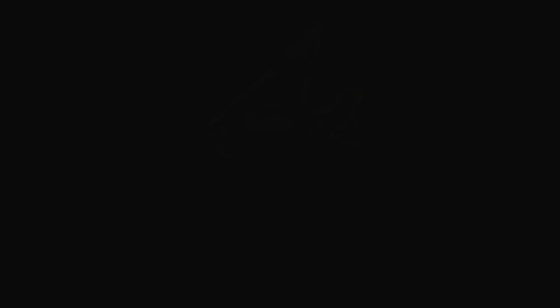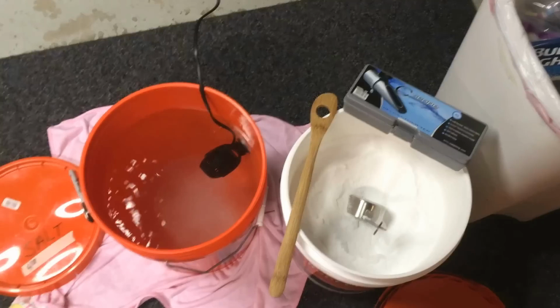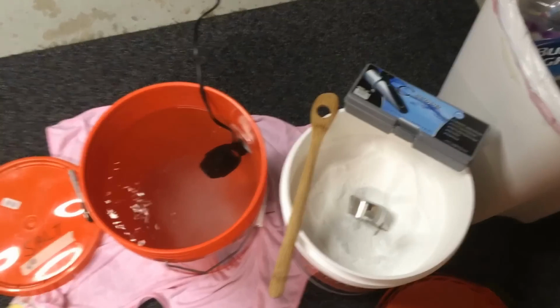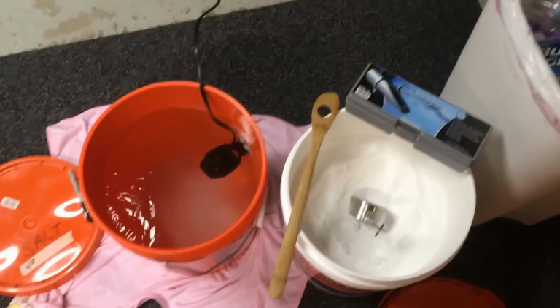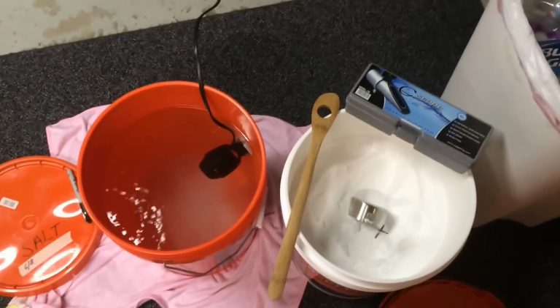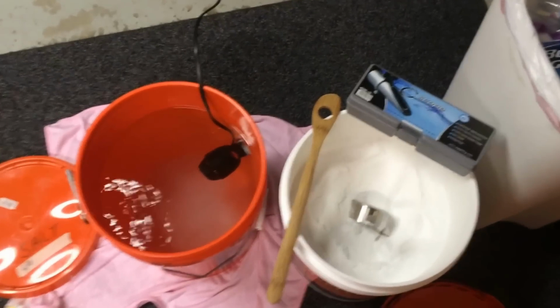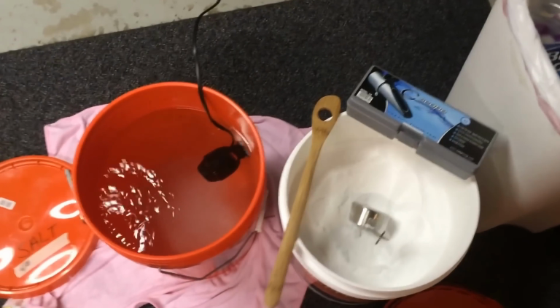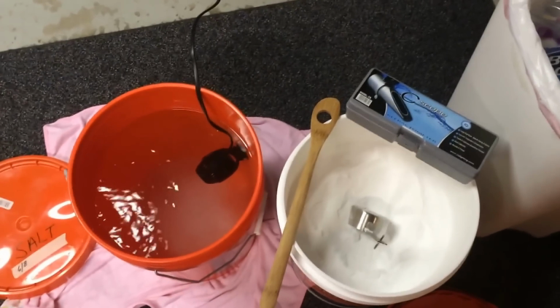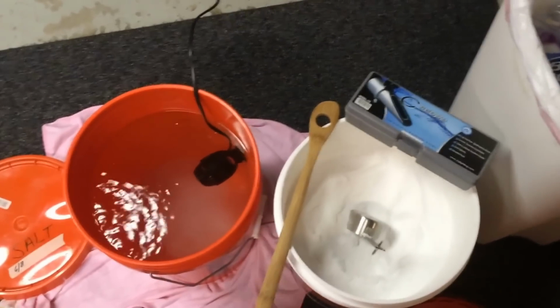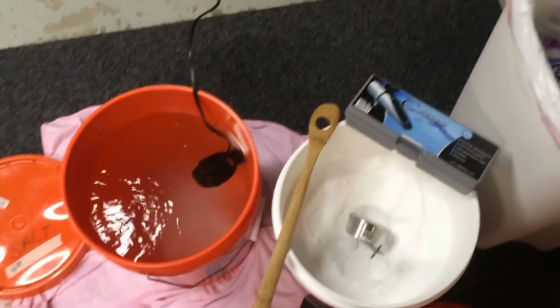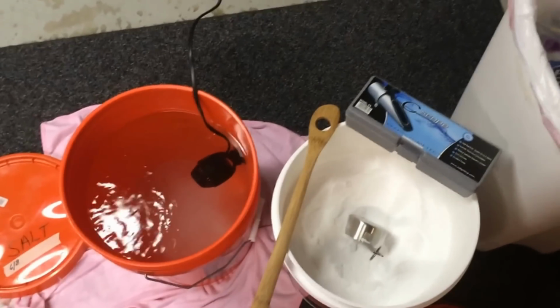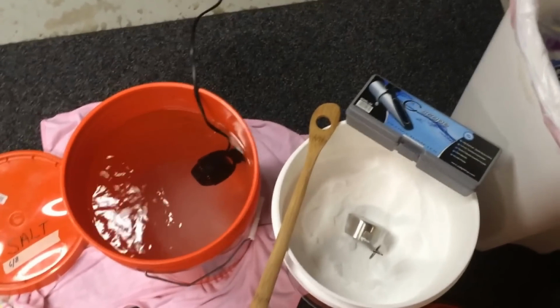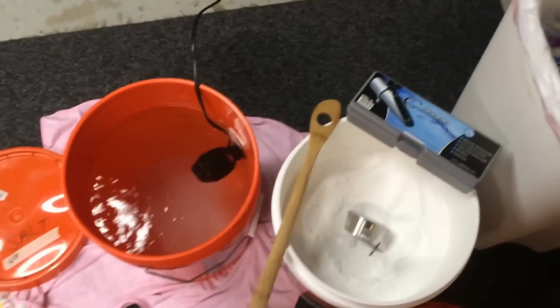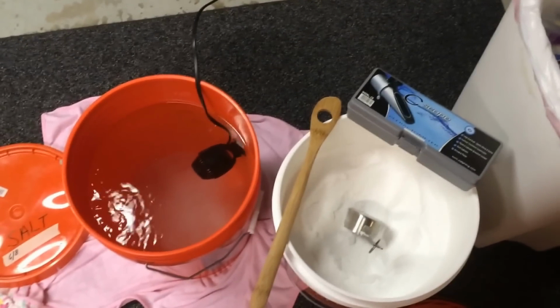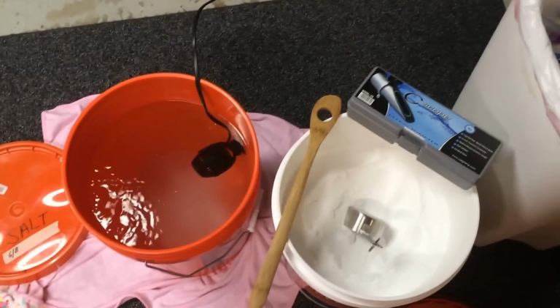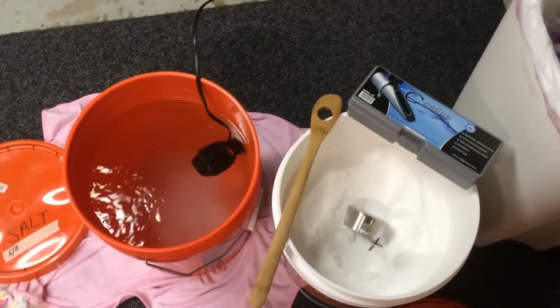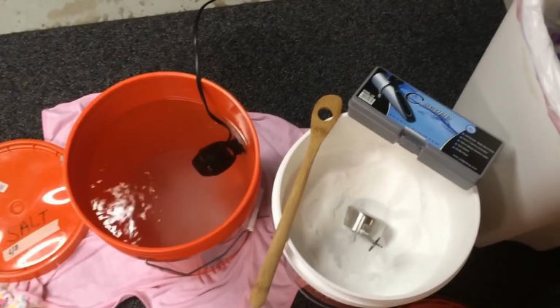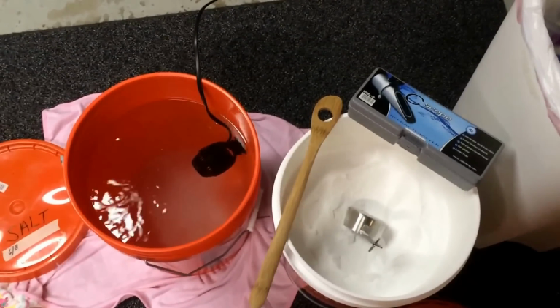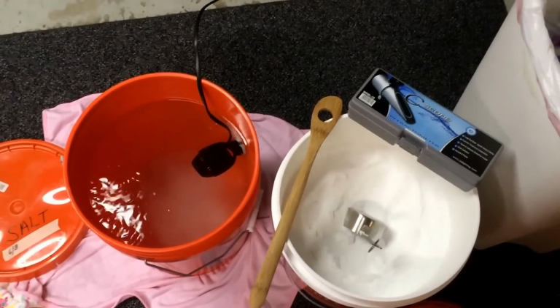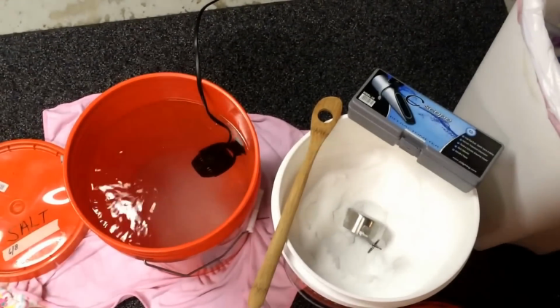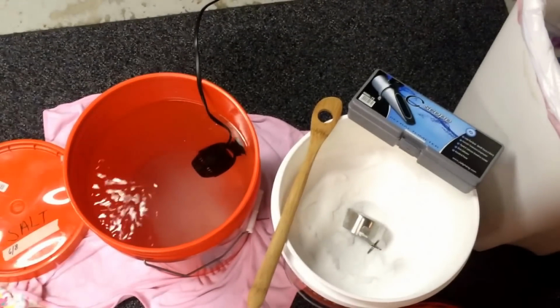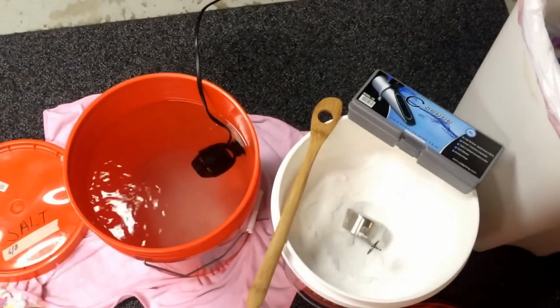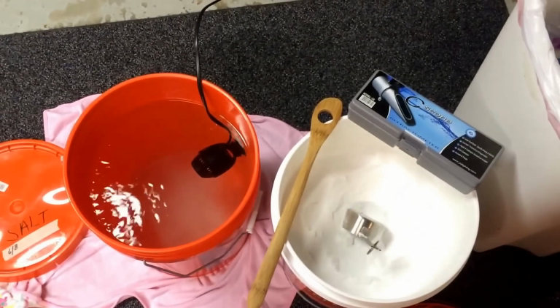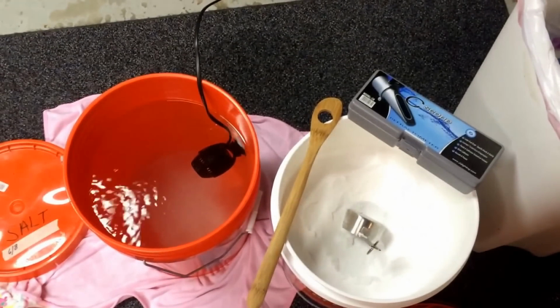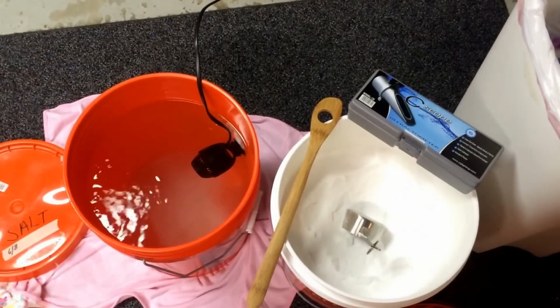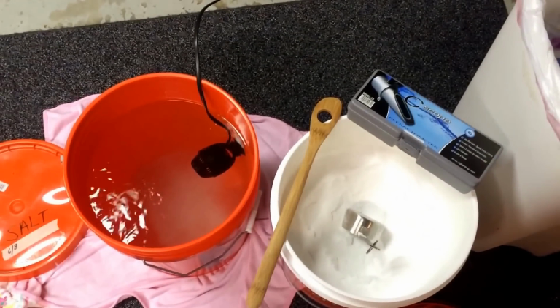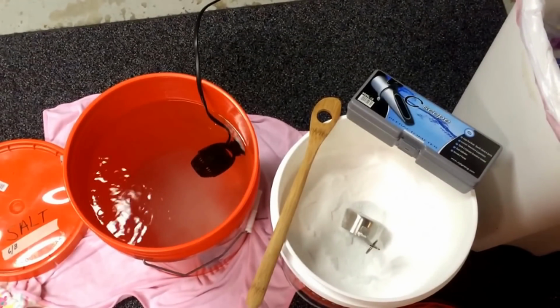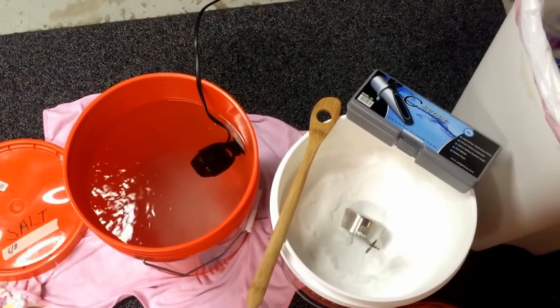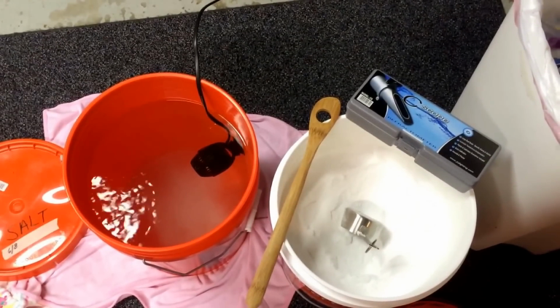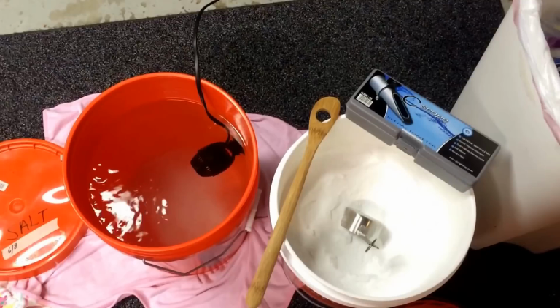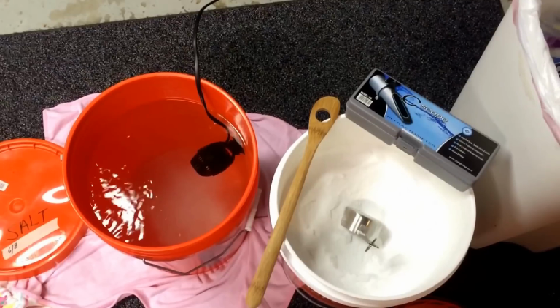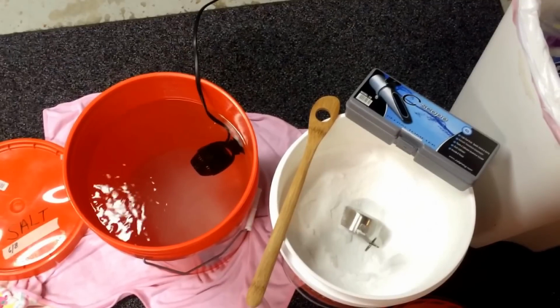What's up YouTube? Mike from Mass here — Mass Aquariums. I've been getting a lot of questions on how I mix up my salt water.